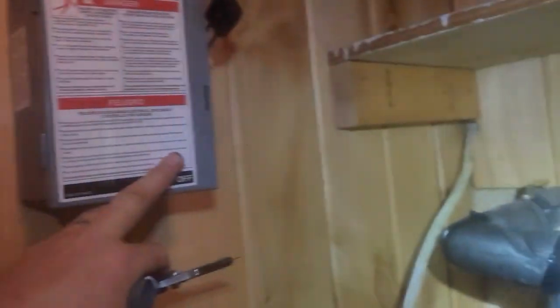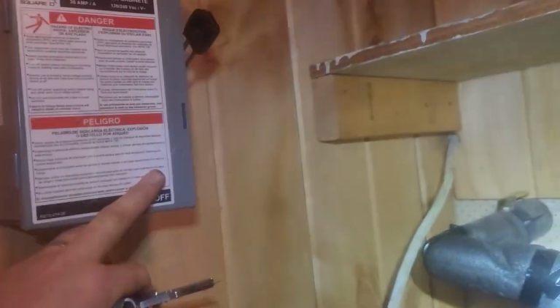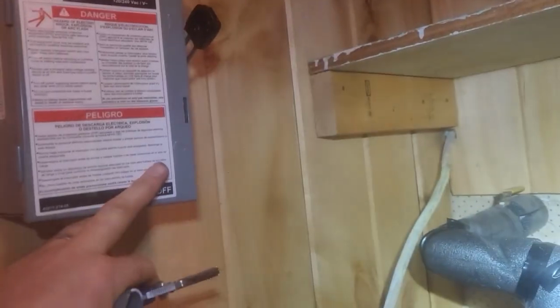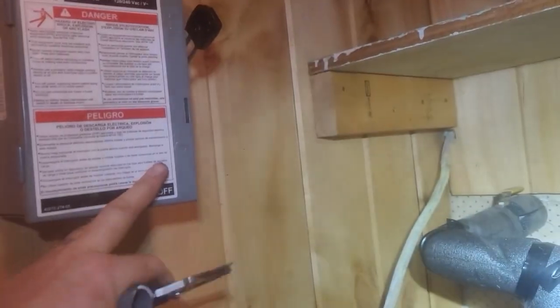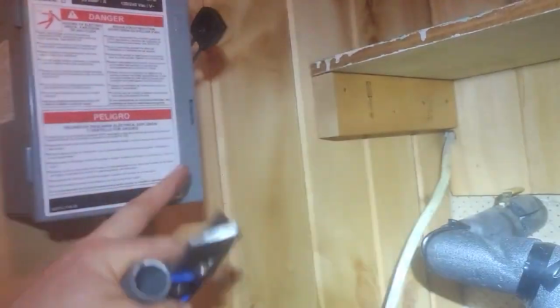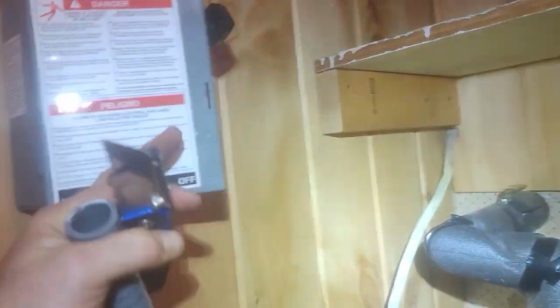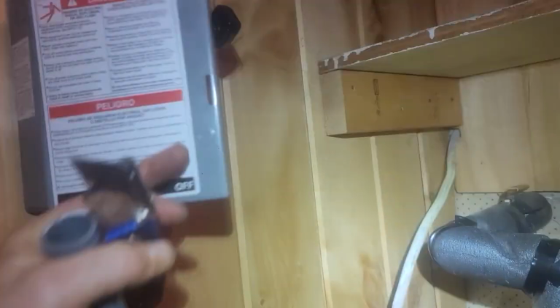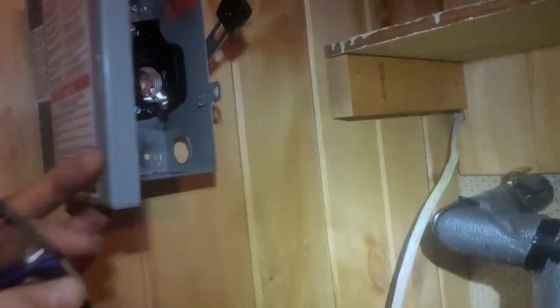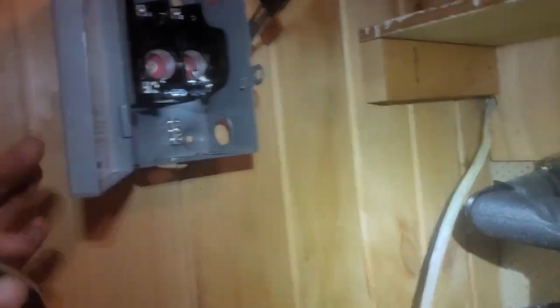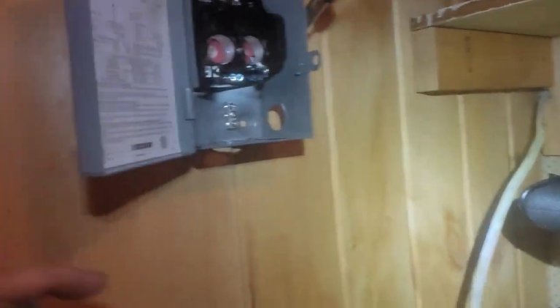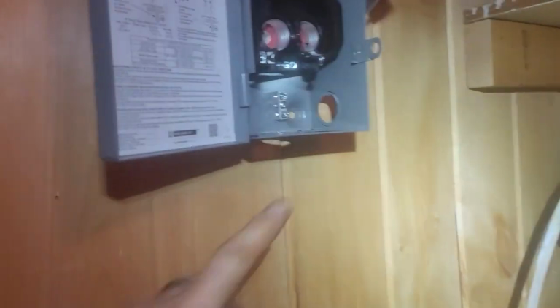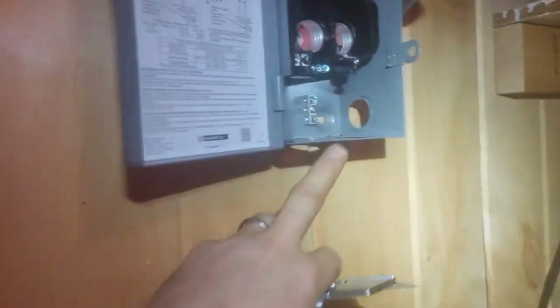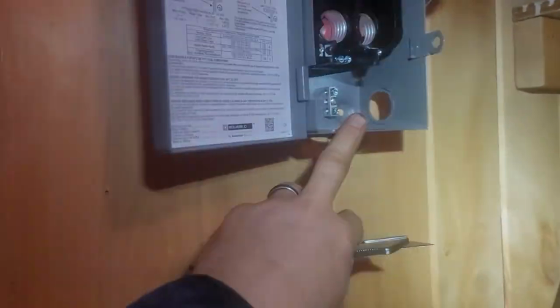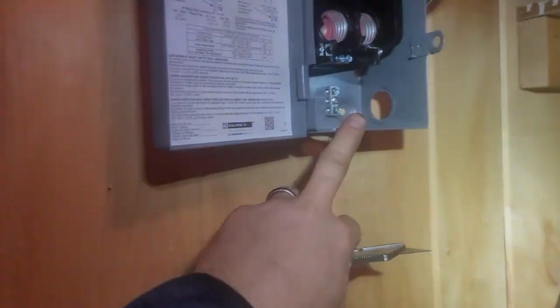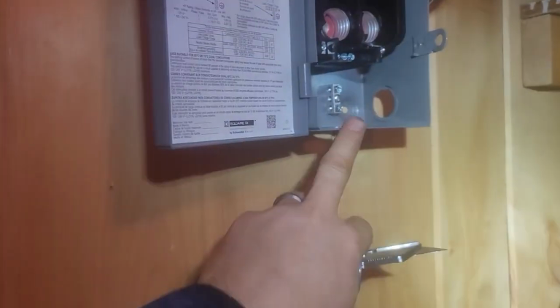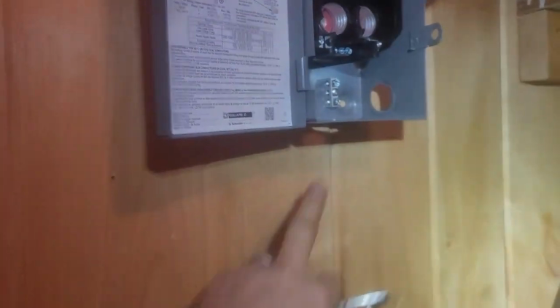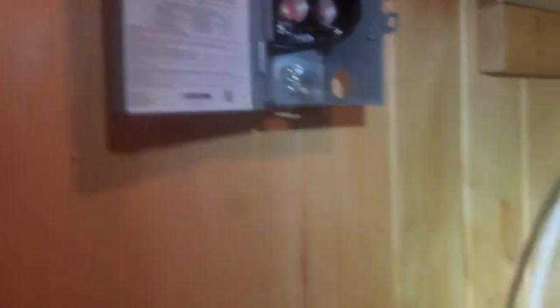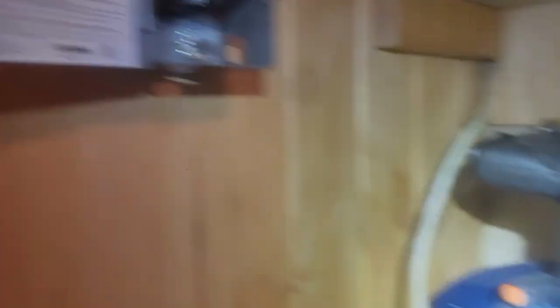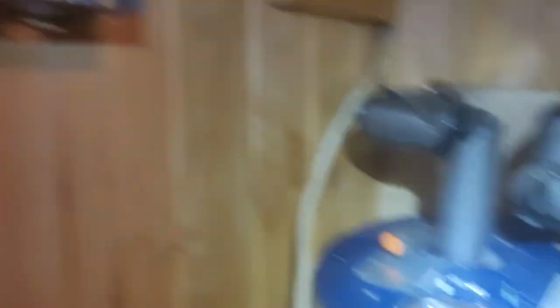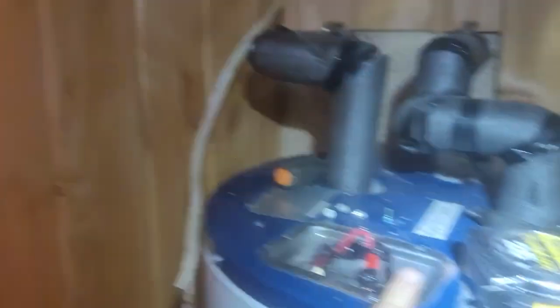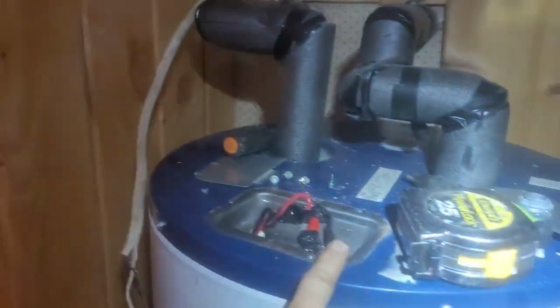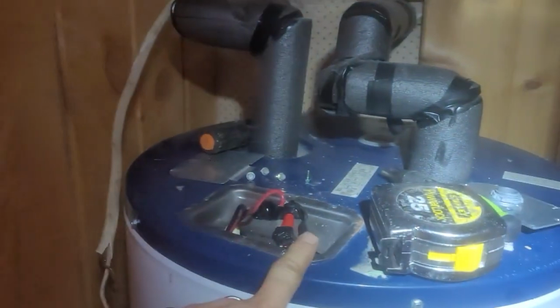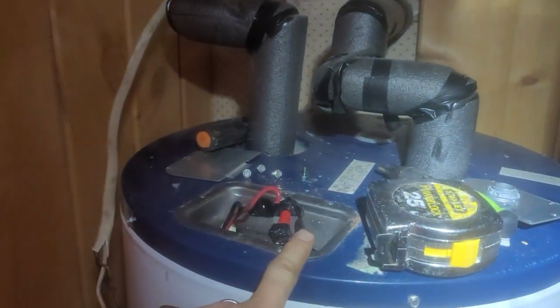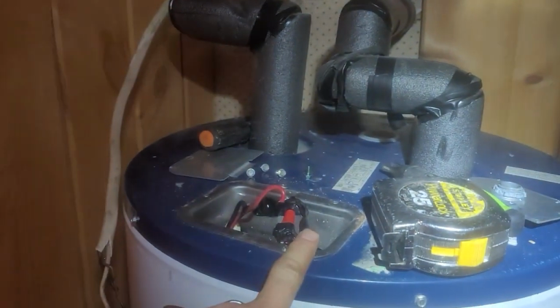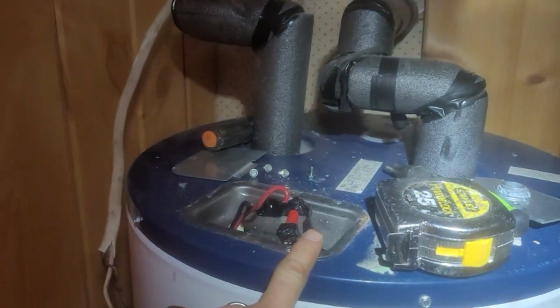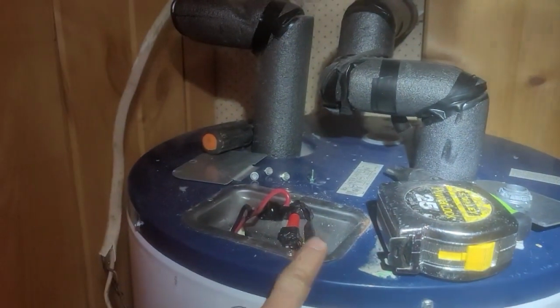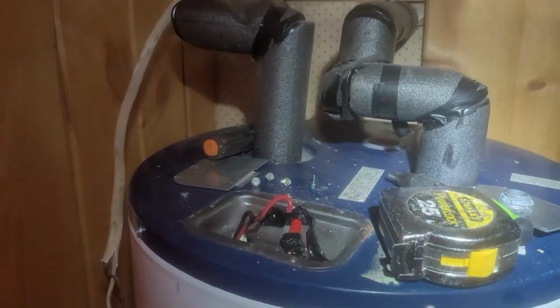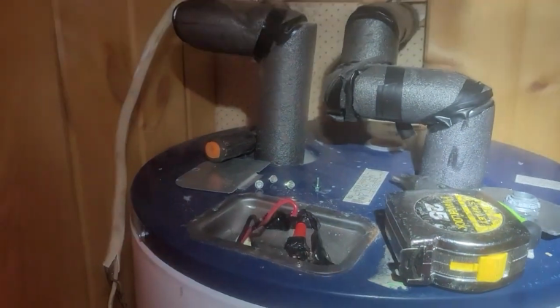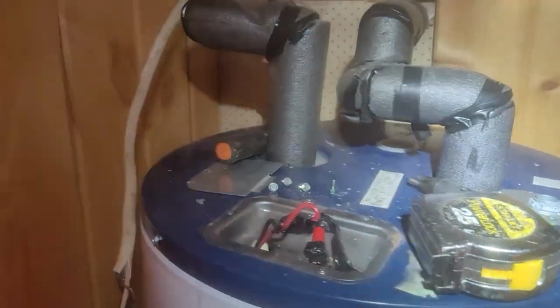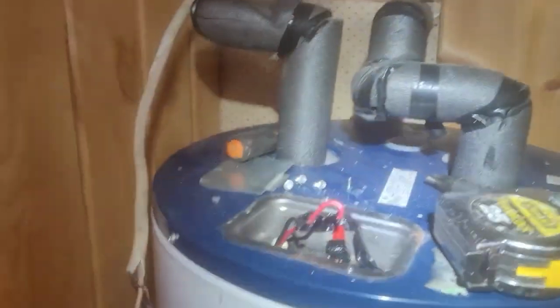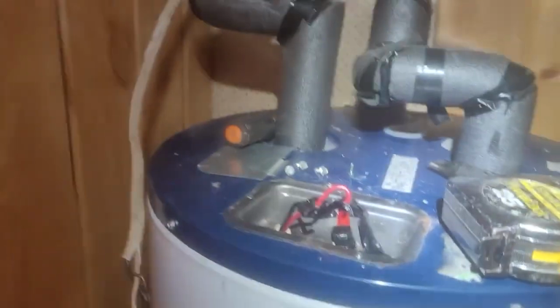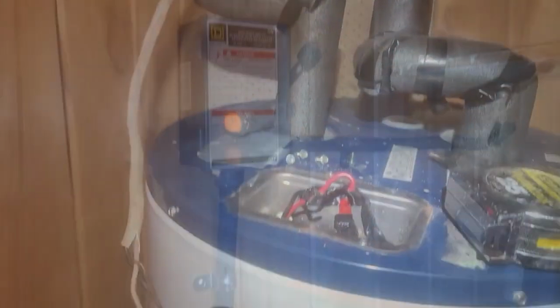We've got our disconnect mounted. We're getting ready to sleeve that, bring it inside here, and then be able to whip out of the bottom of this back over to the water heater.